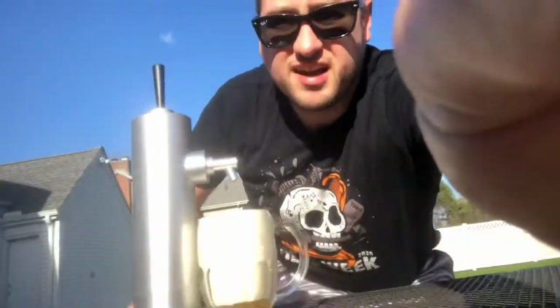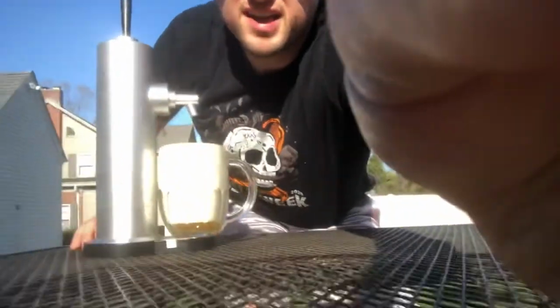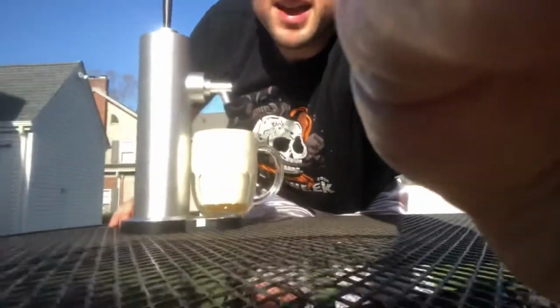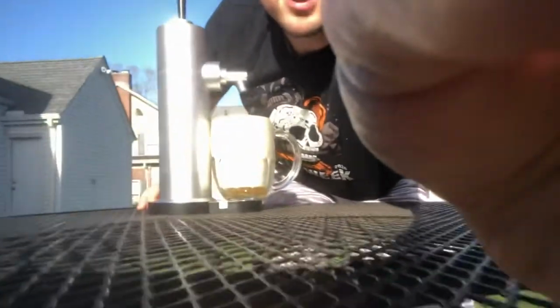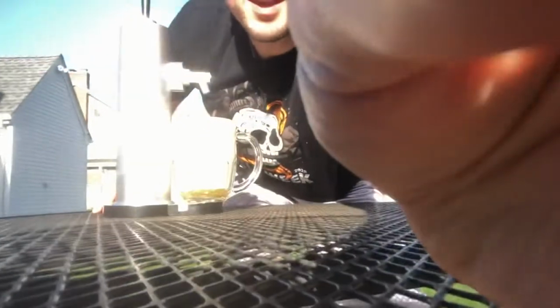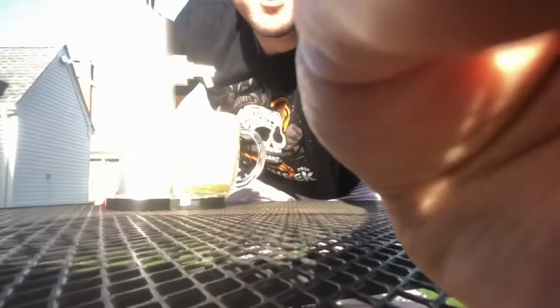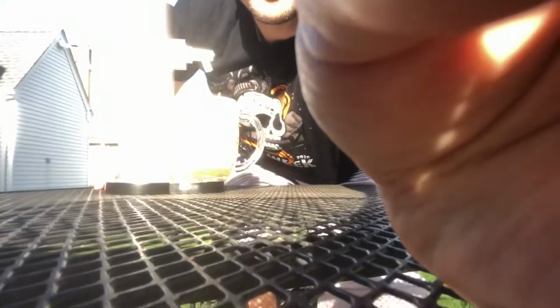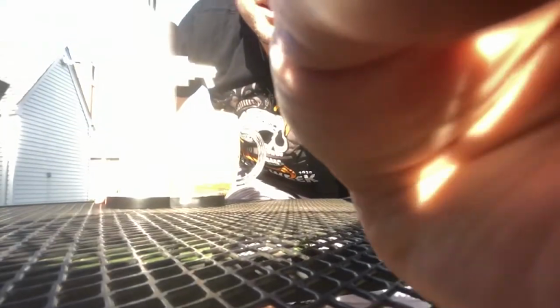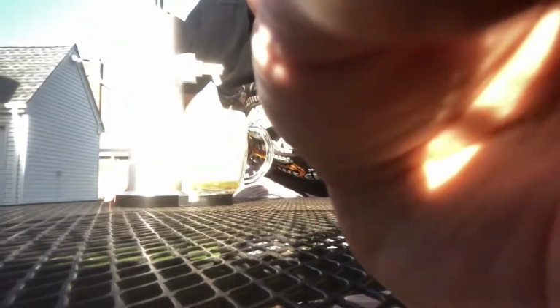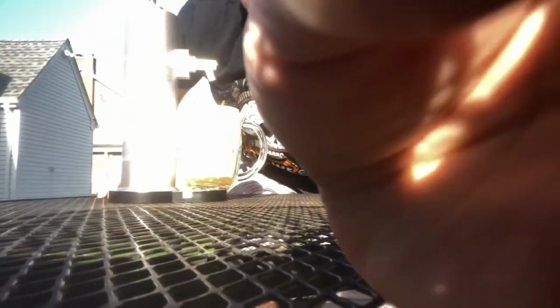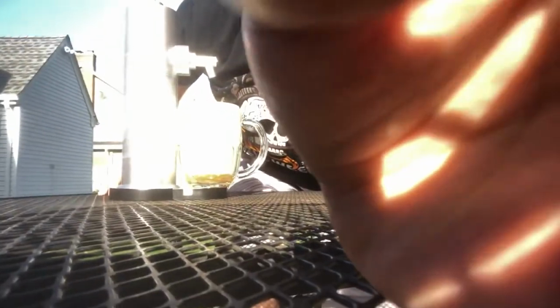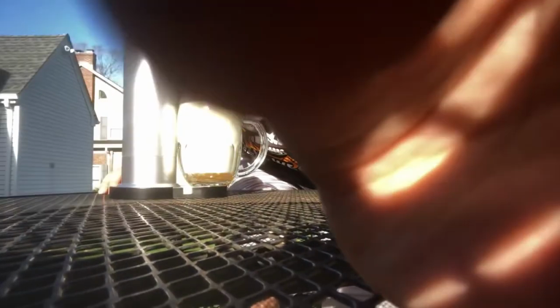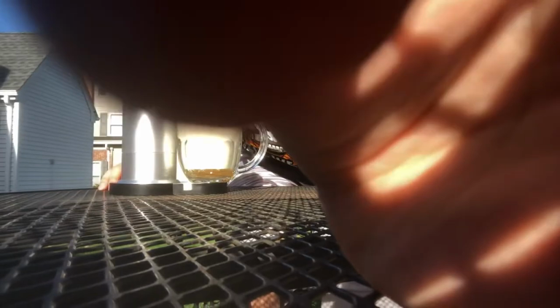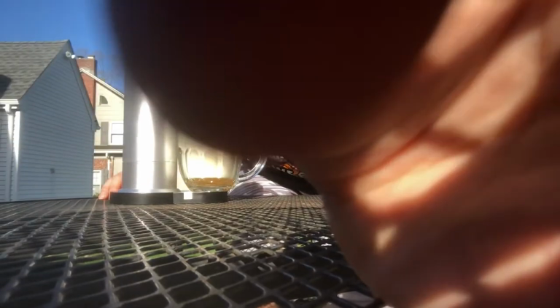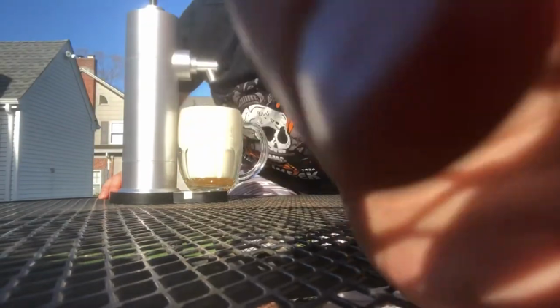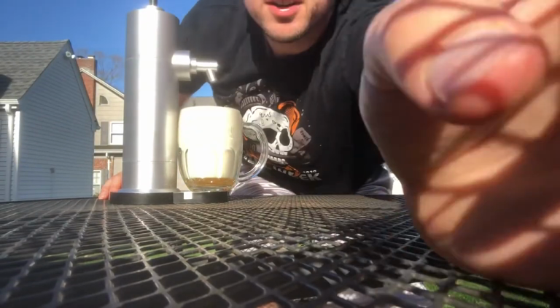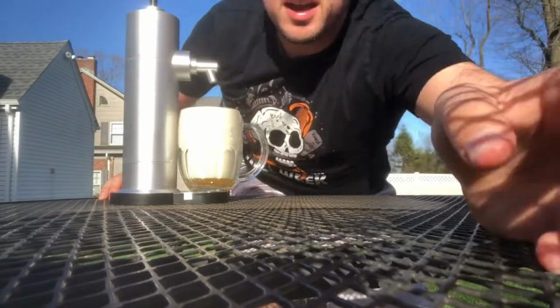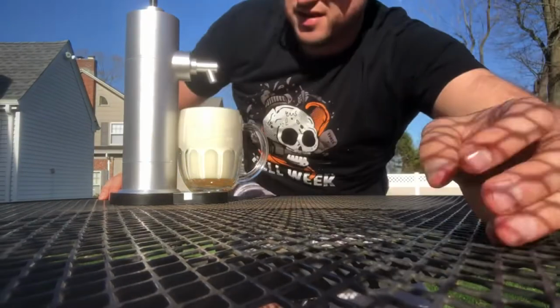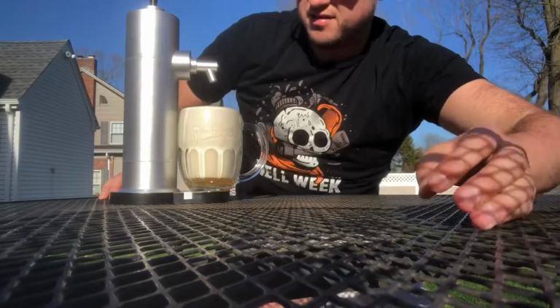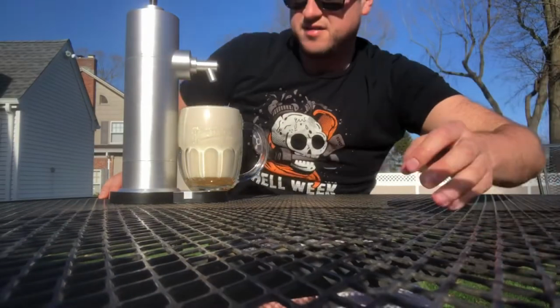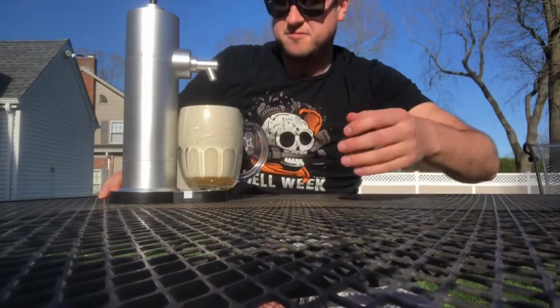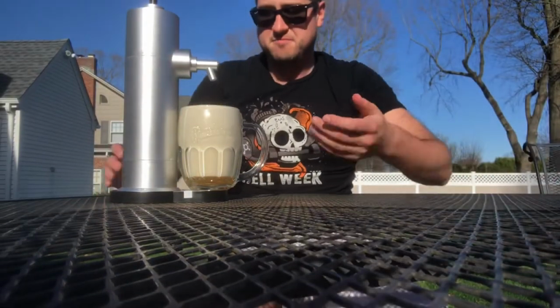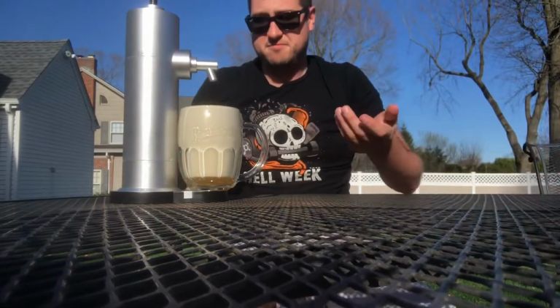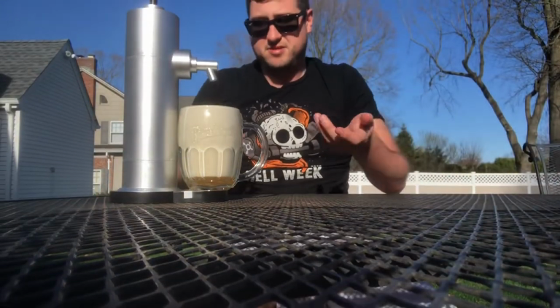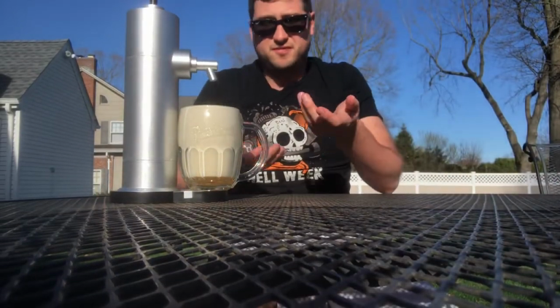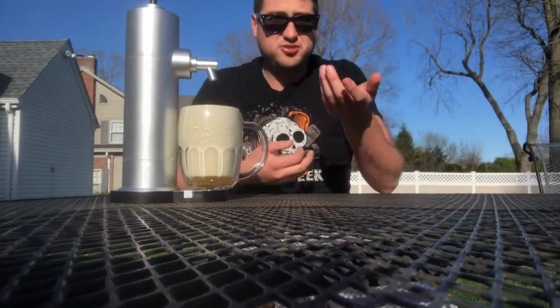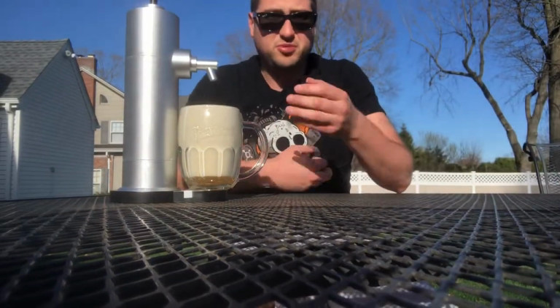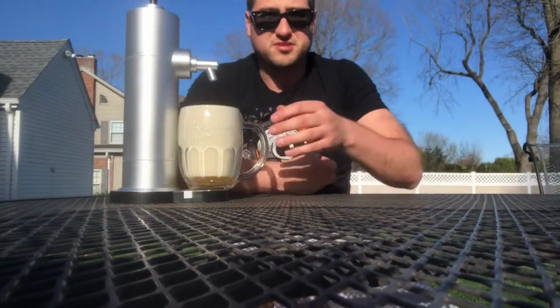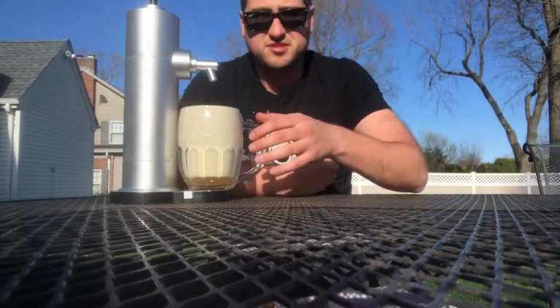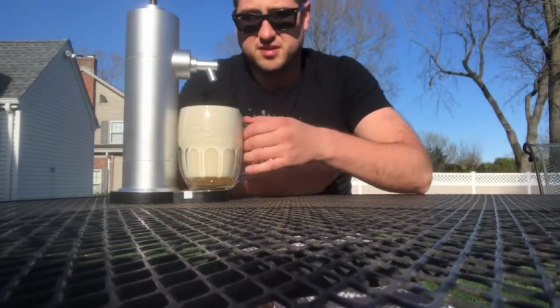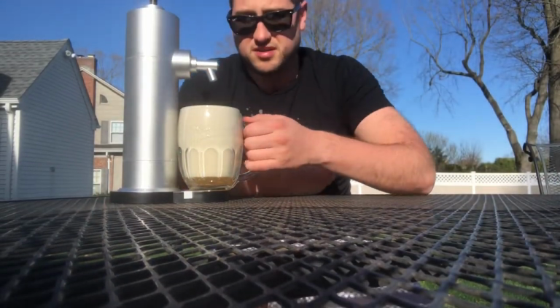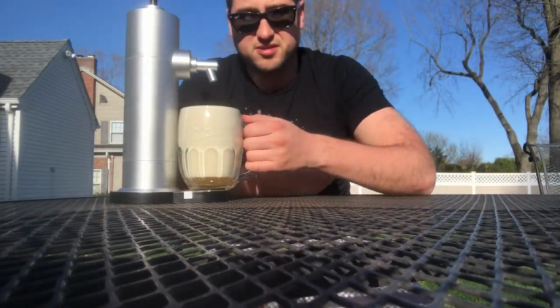I got that half liter can. It's good for two pours in this big thing.